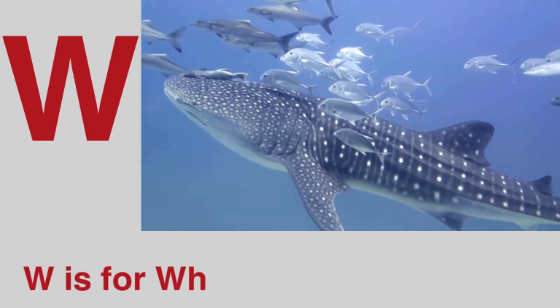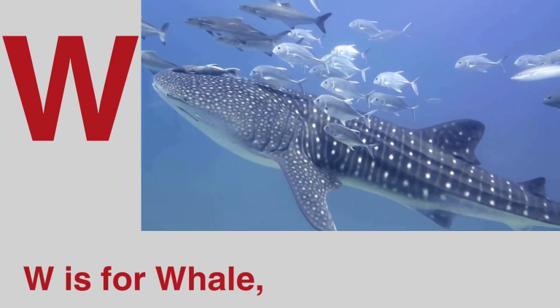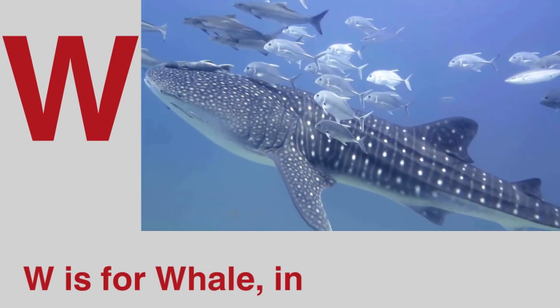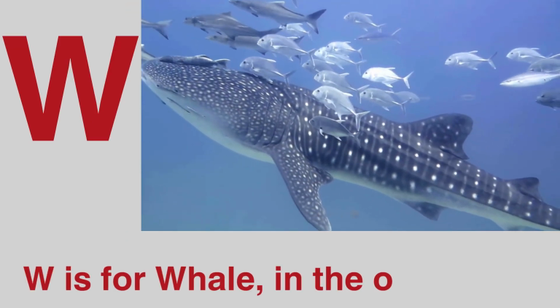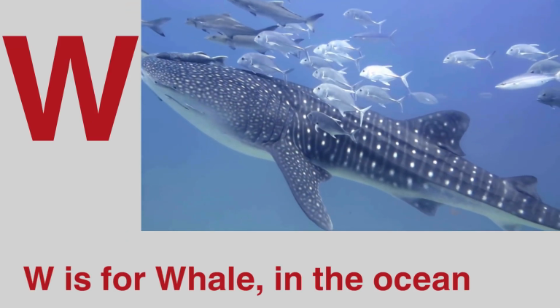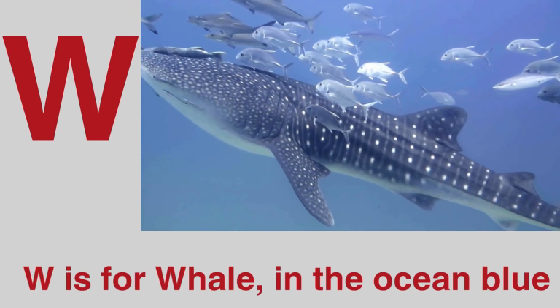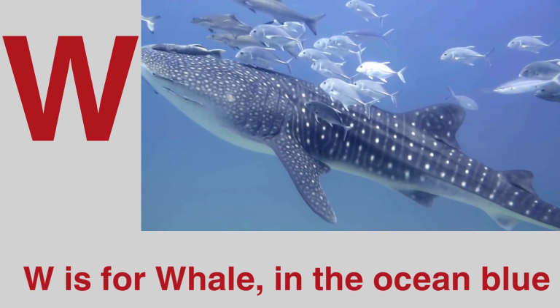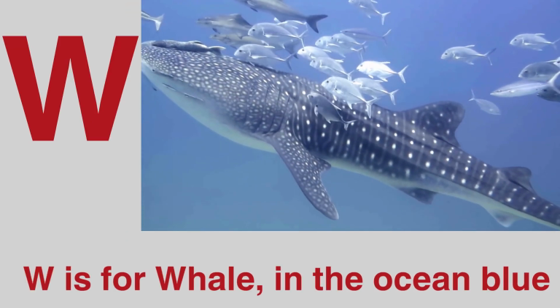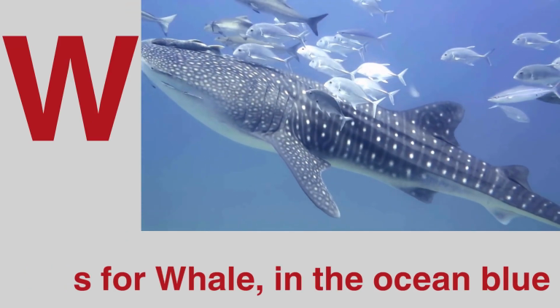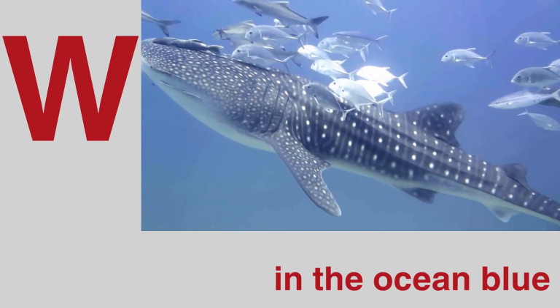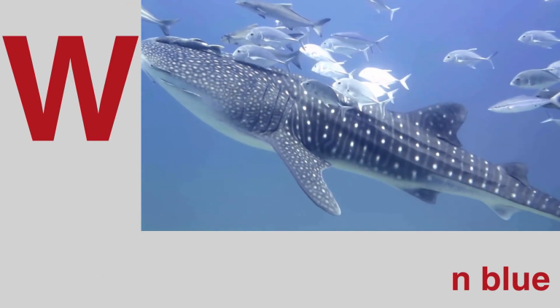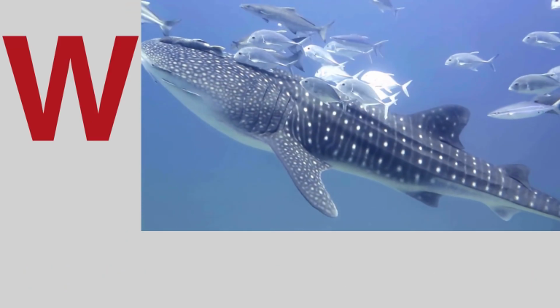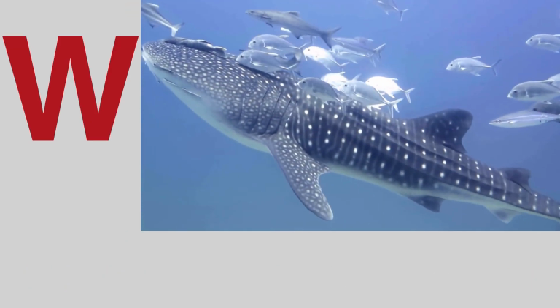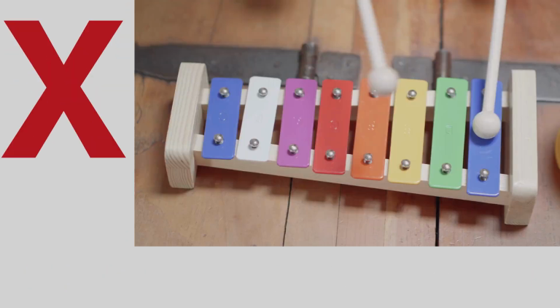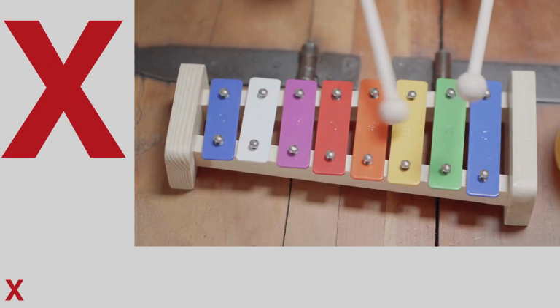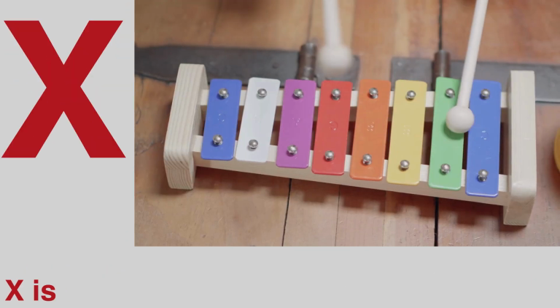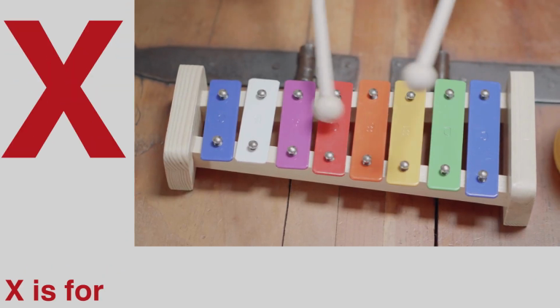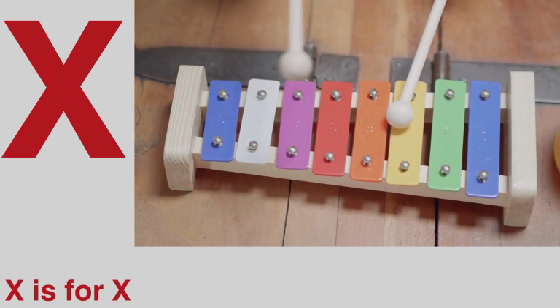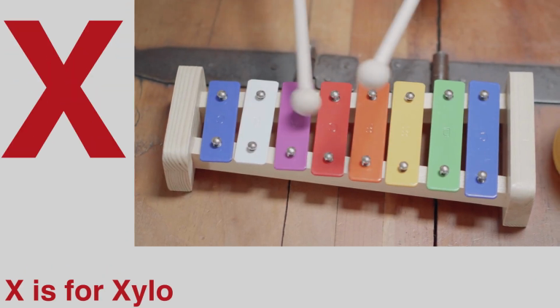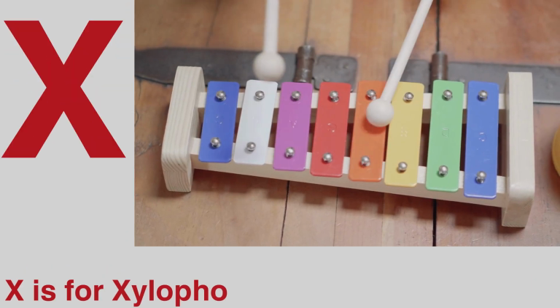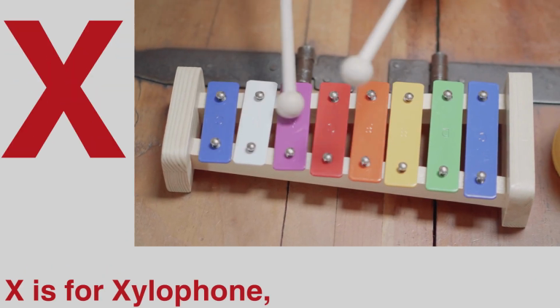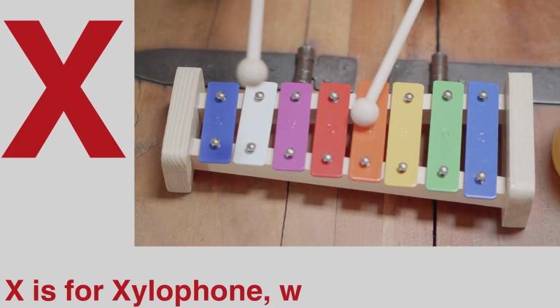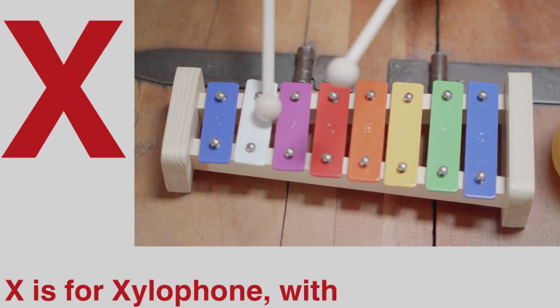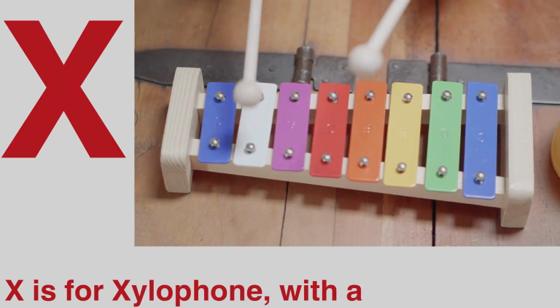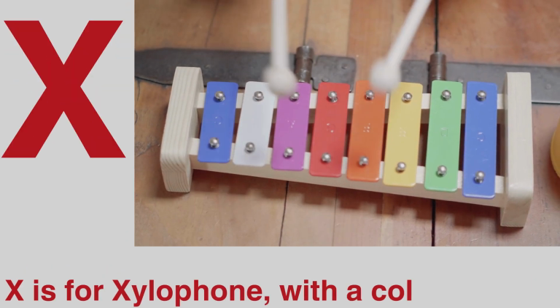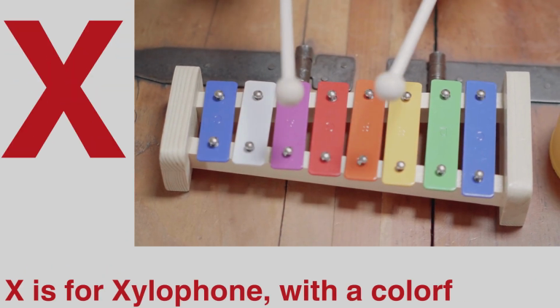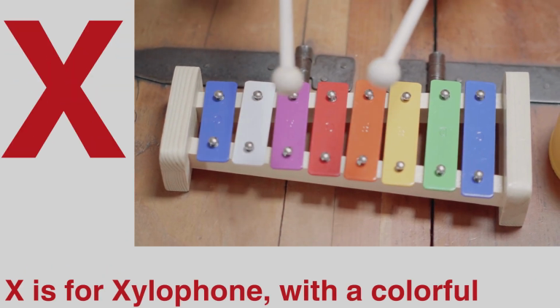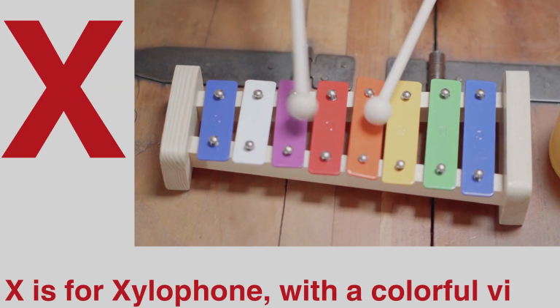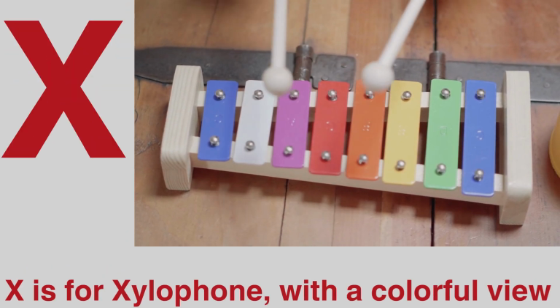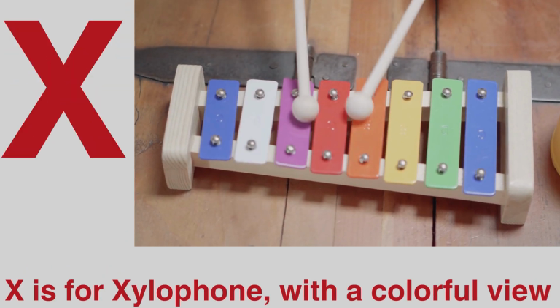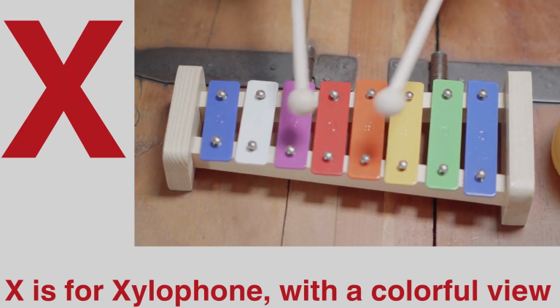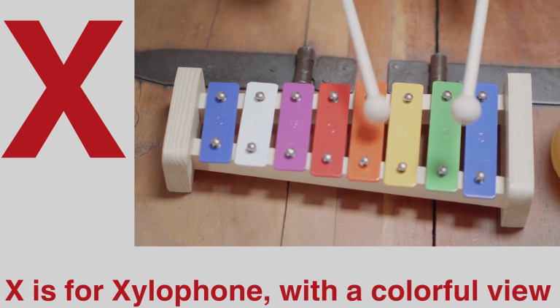W is for rail in the ocean blue. X is for xylophone with a colorful view.